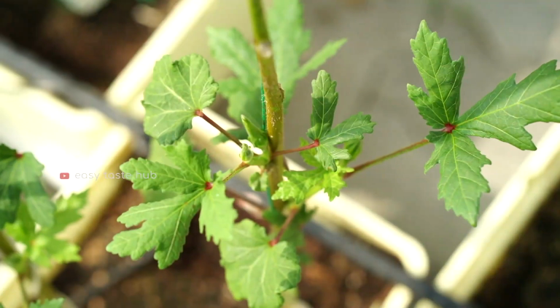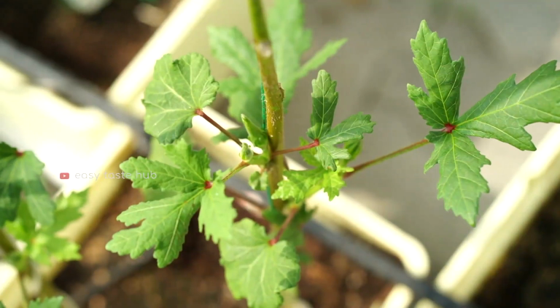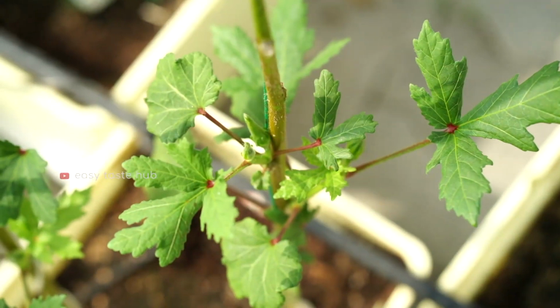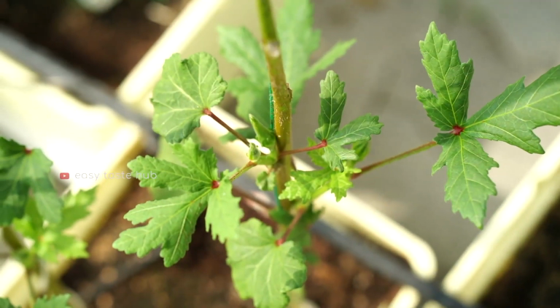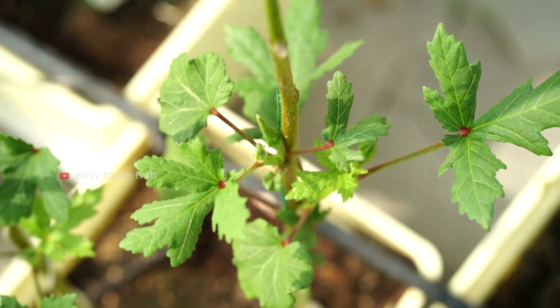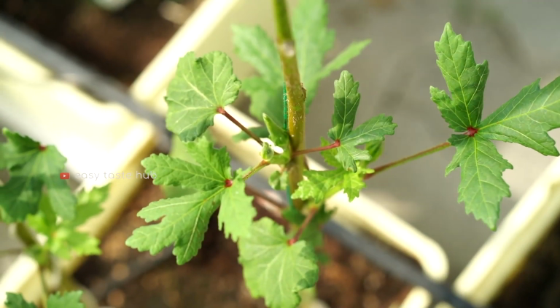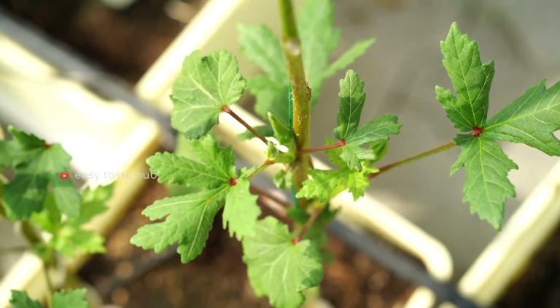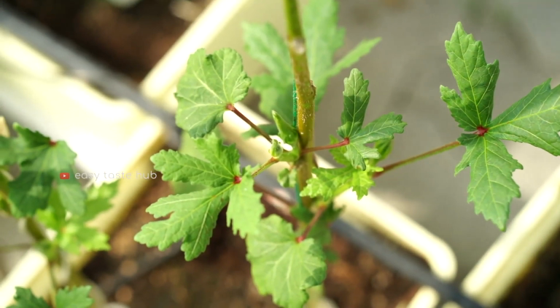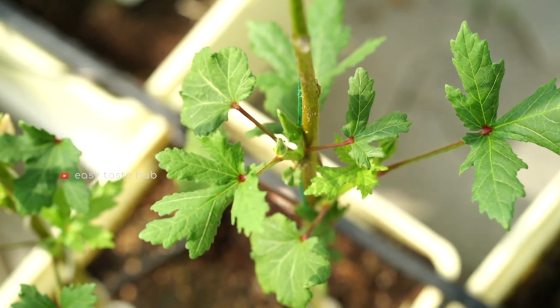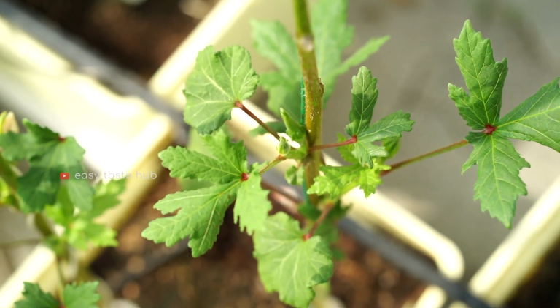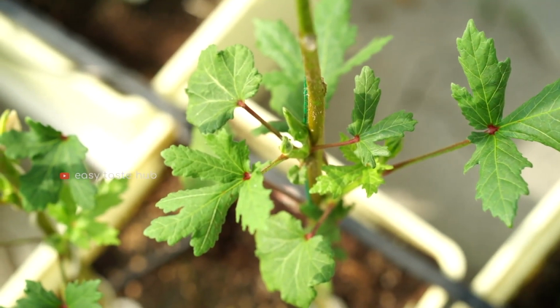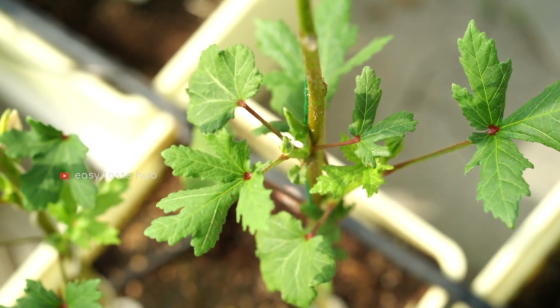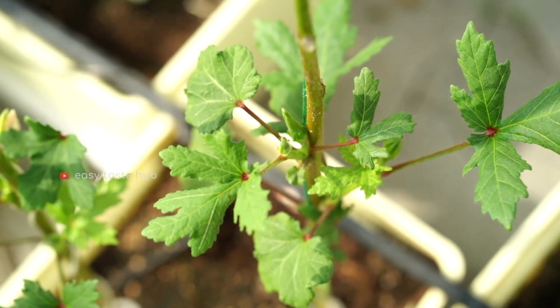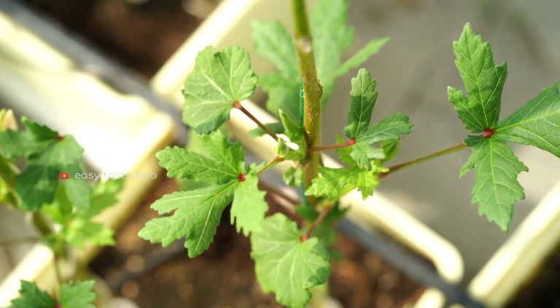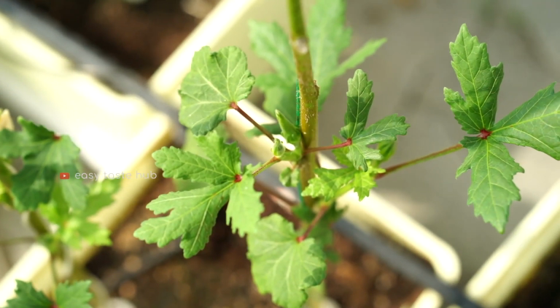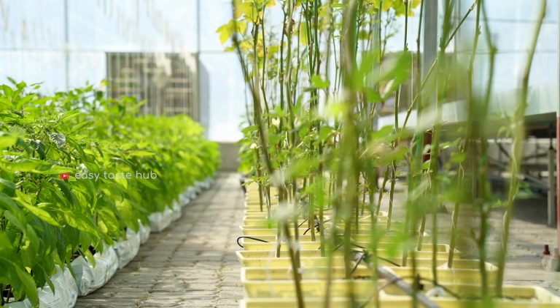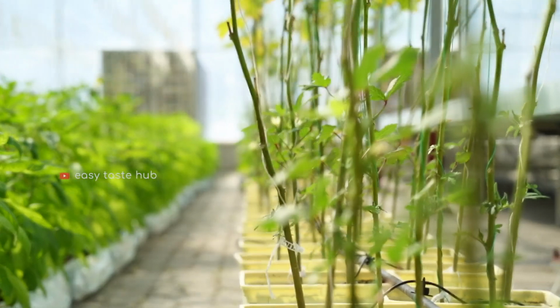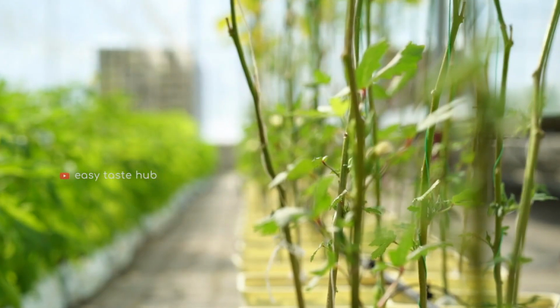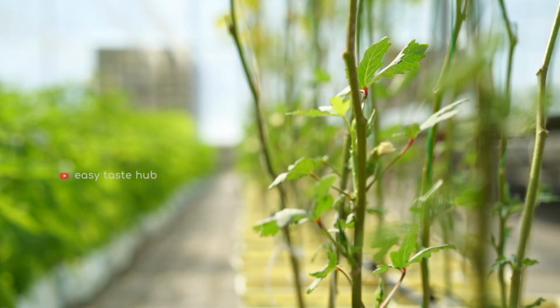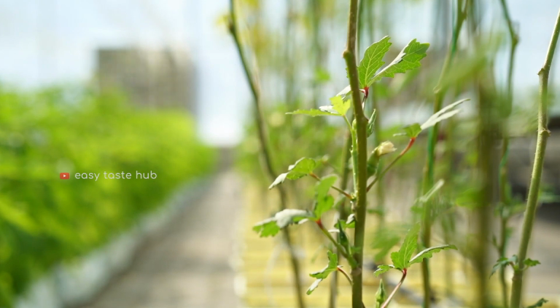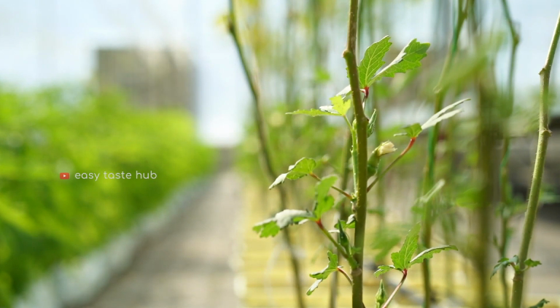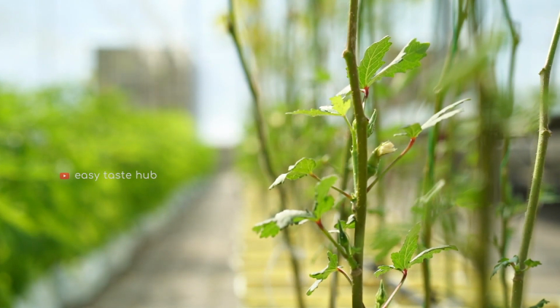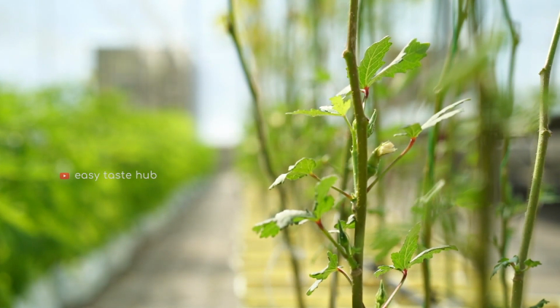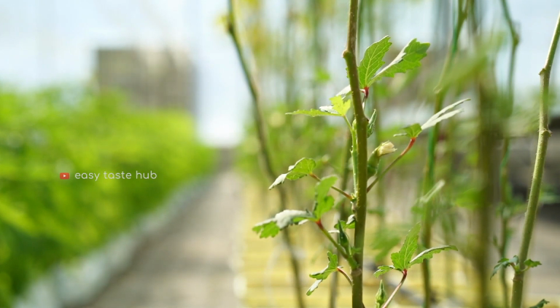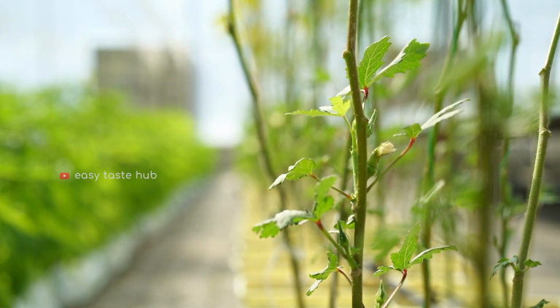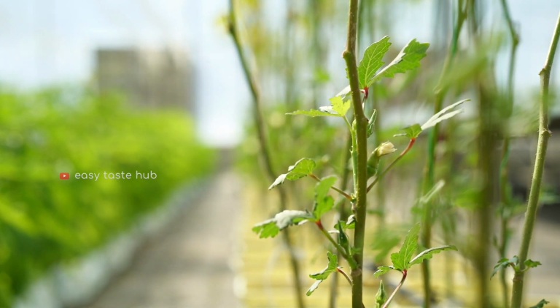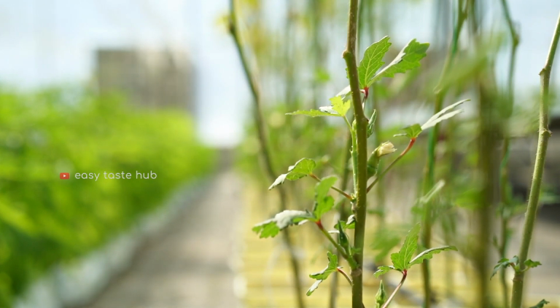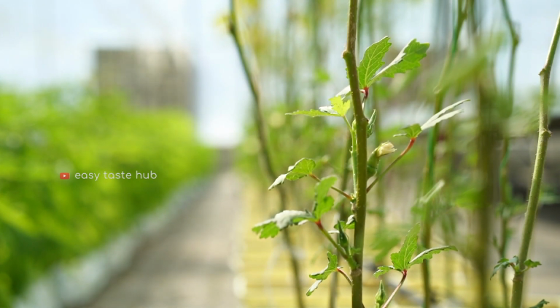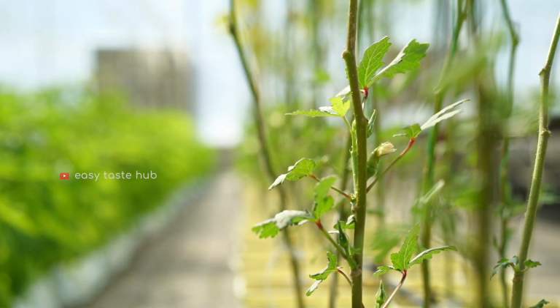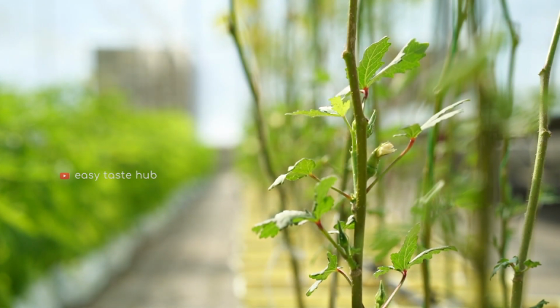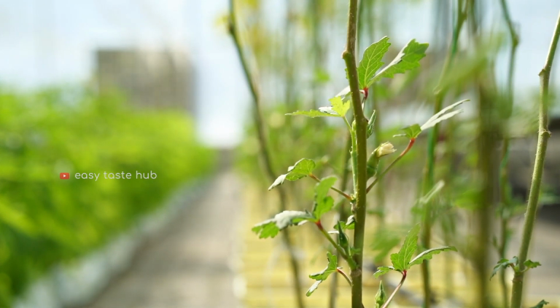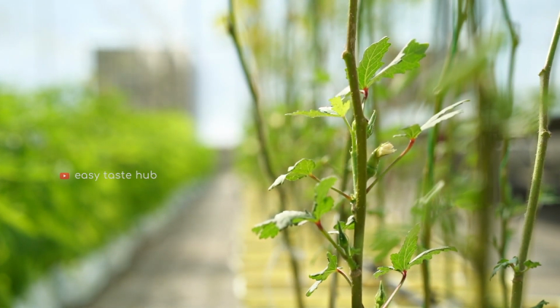Okras are grown for seeds. They preserve the seeds and use them for the next plantation.